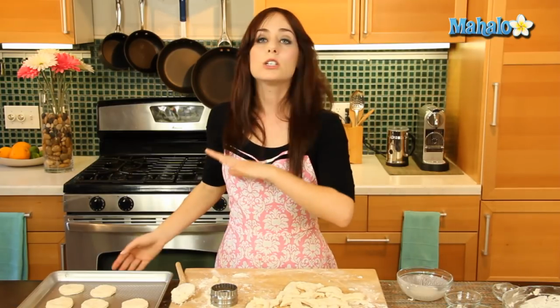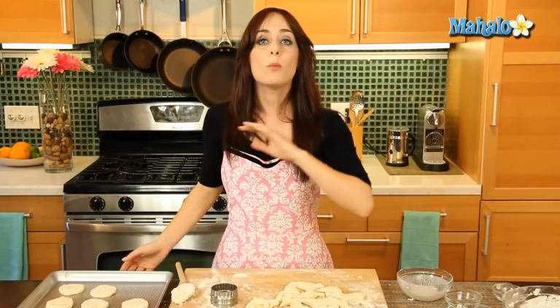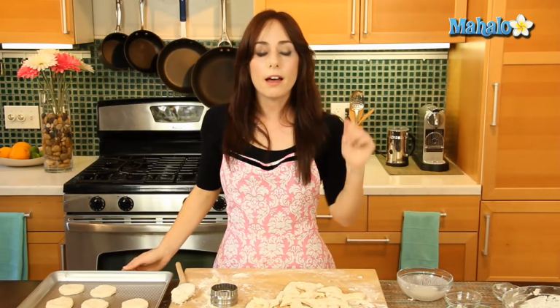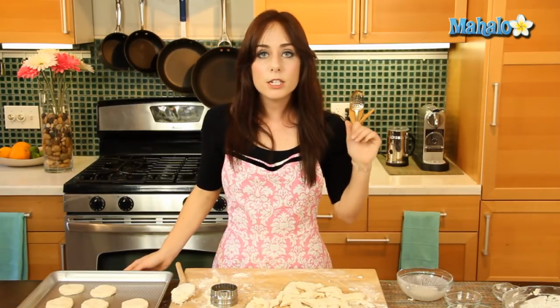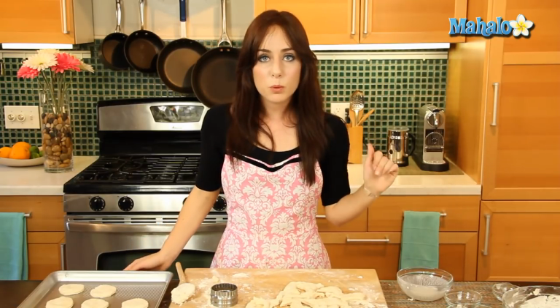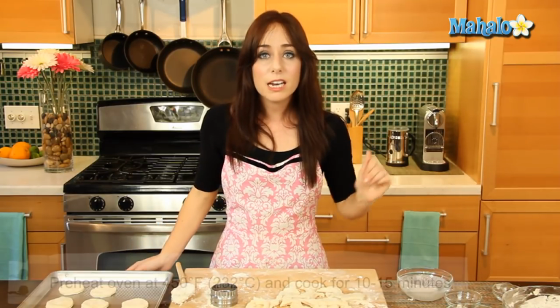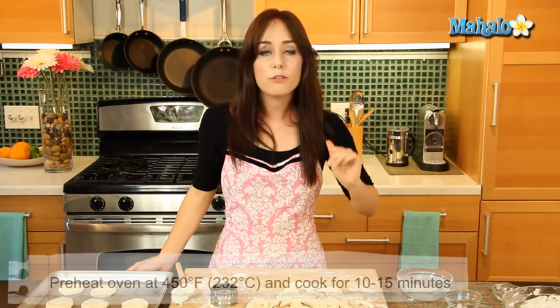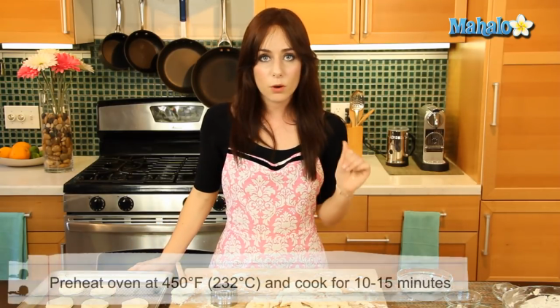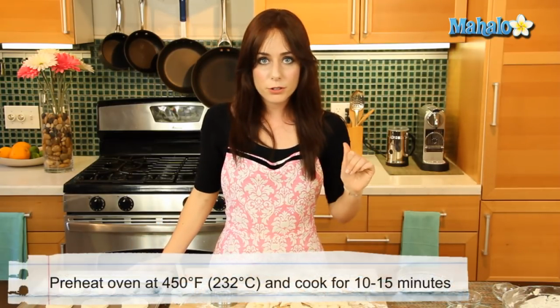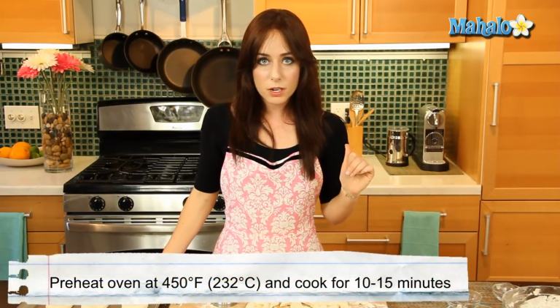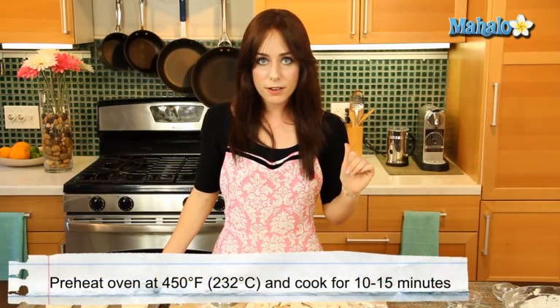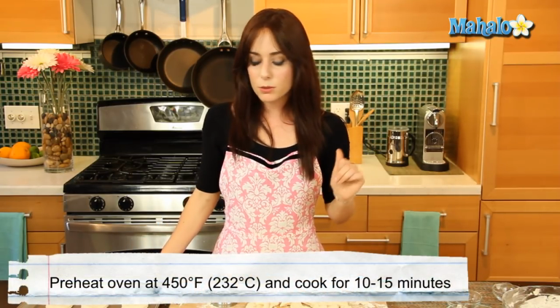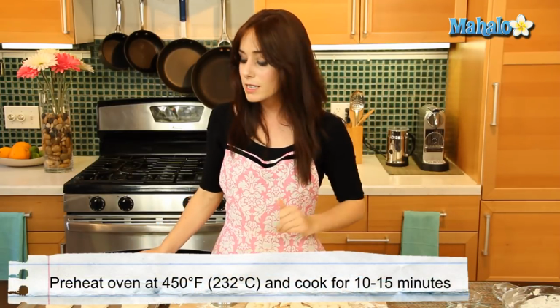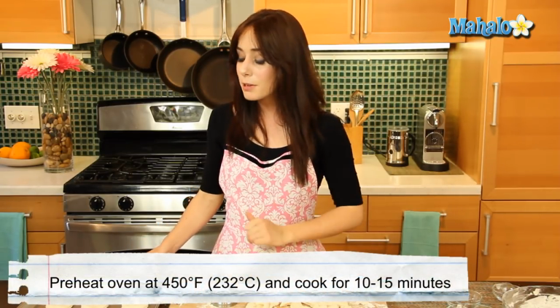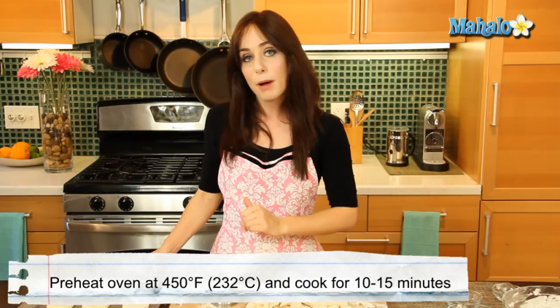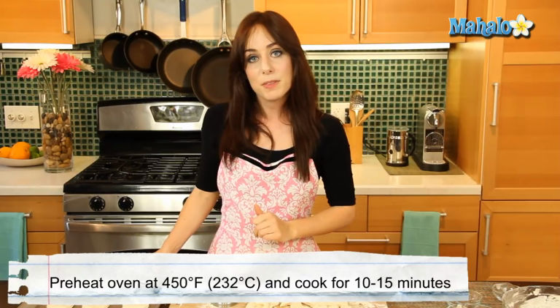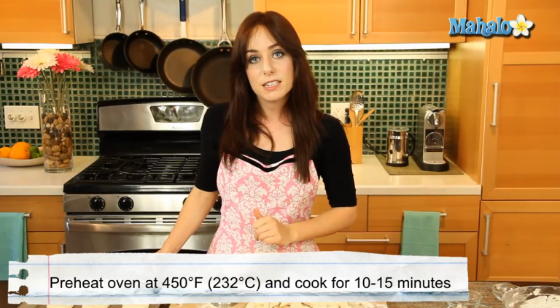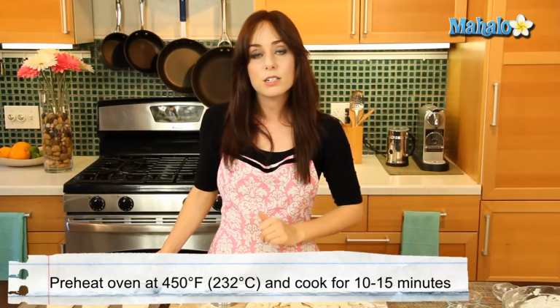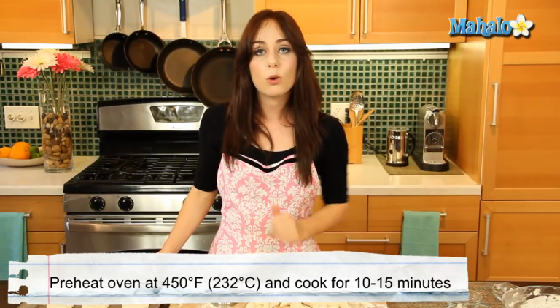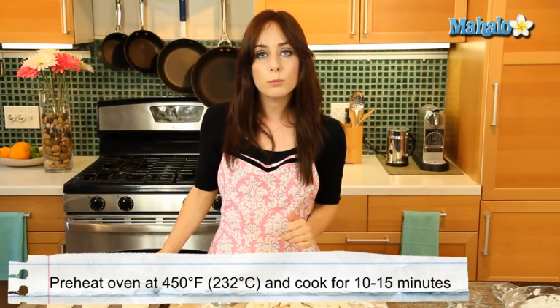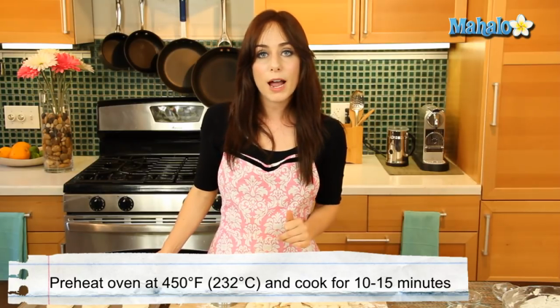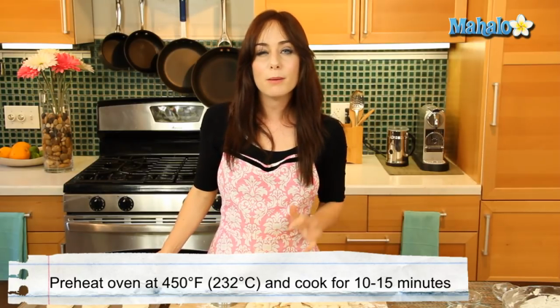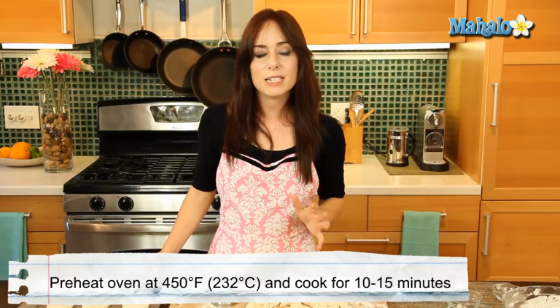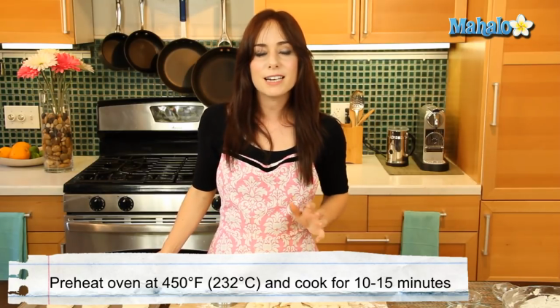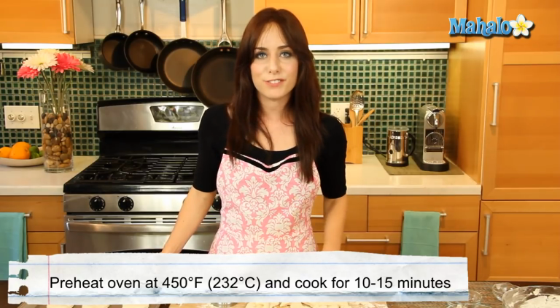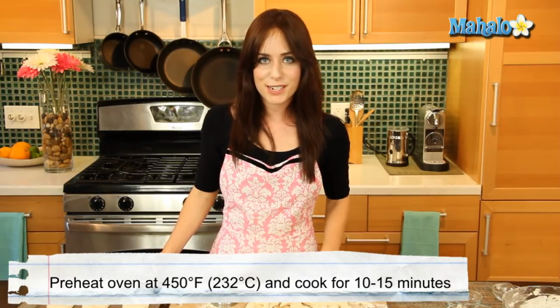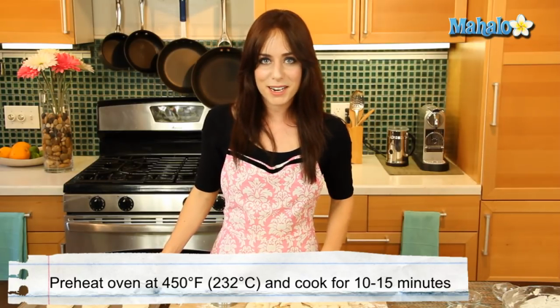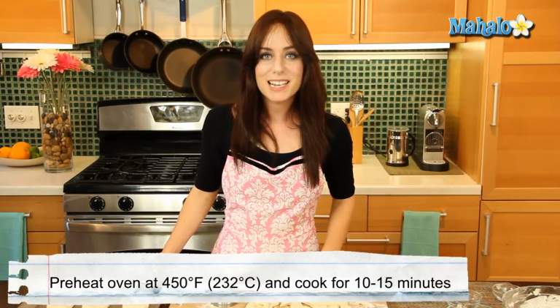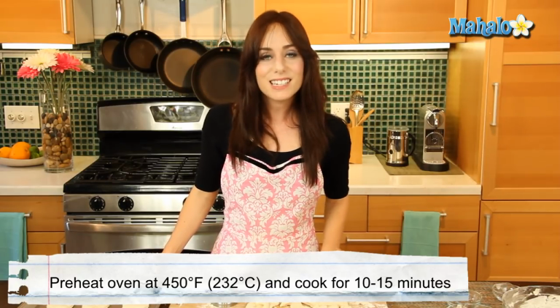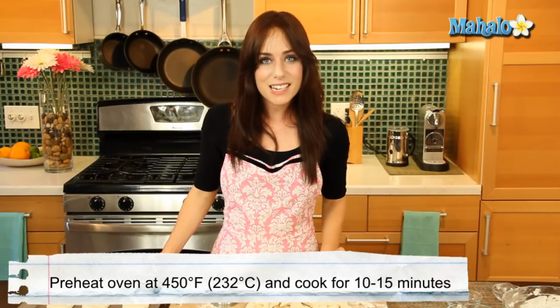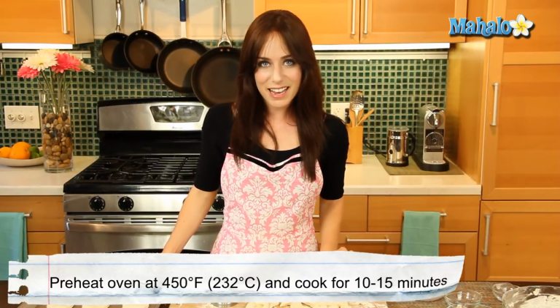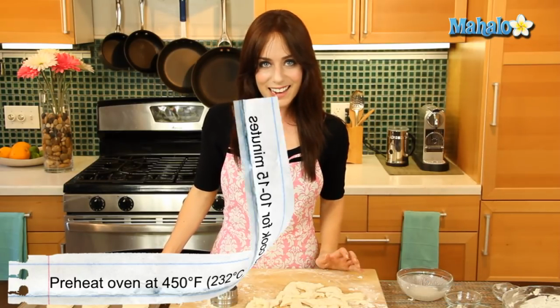My oven is preheated at 425 degrees. I'm going to pop these in until golden brown, about 10 to 15 minutes. So let's come back then.